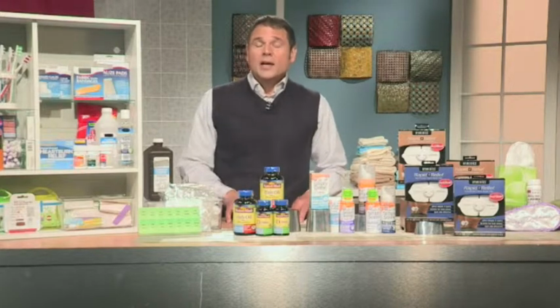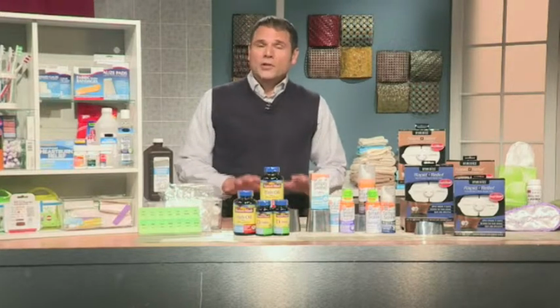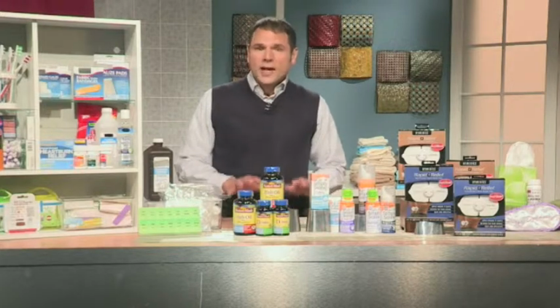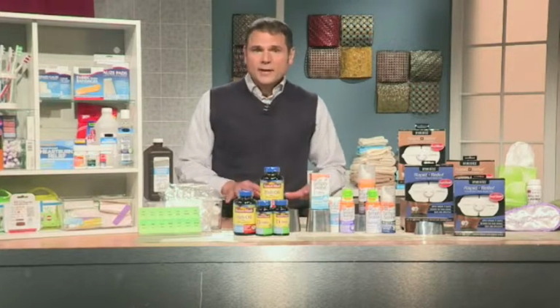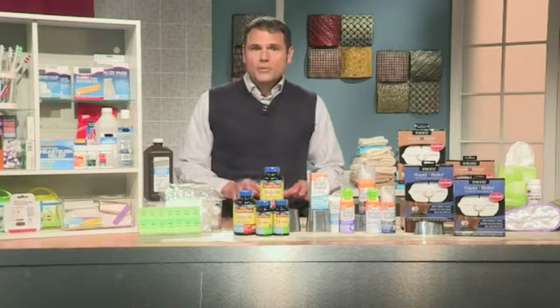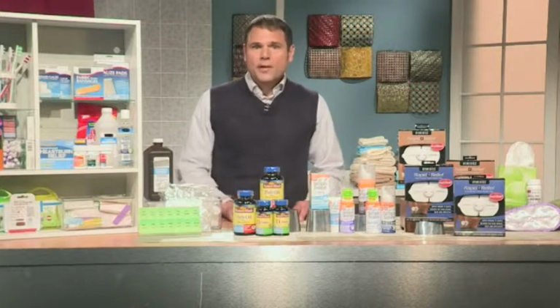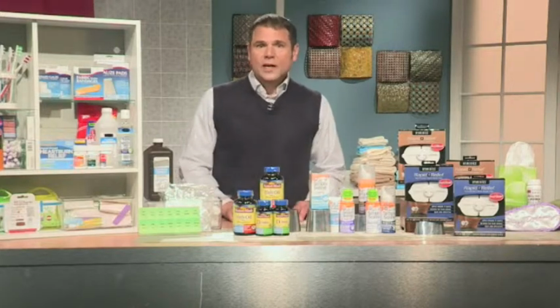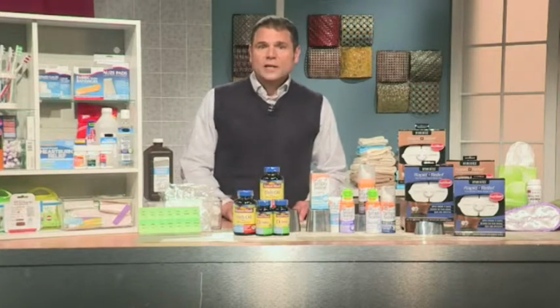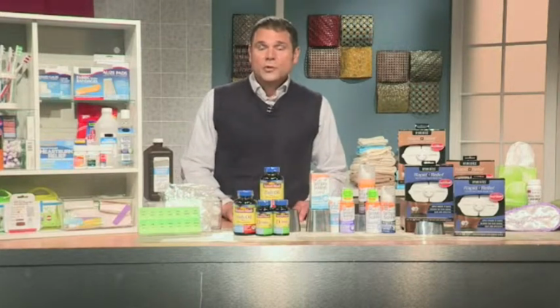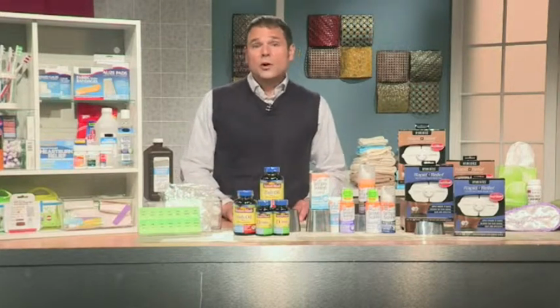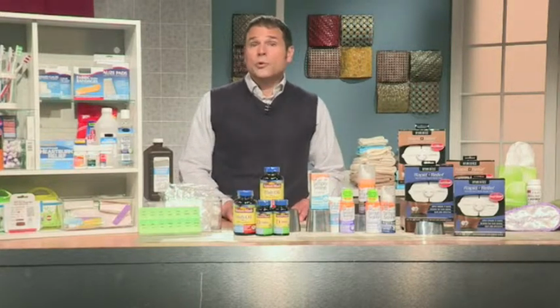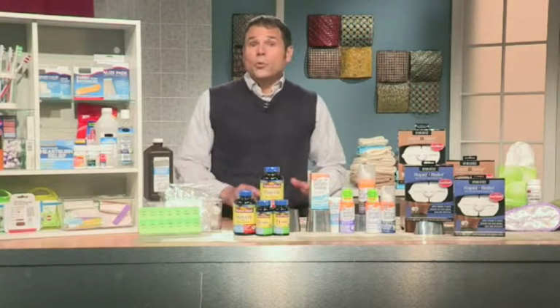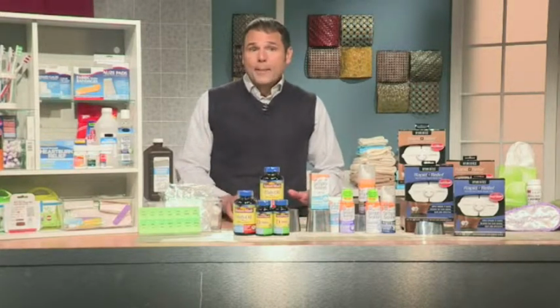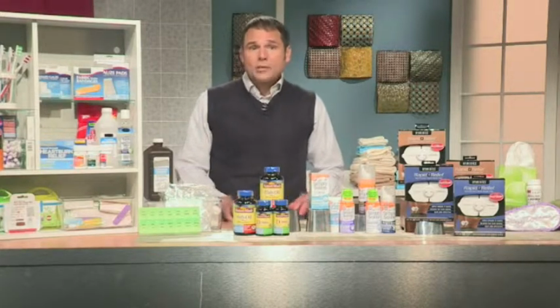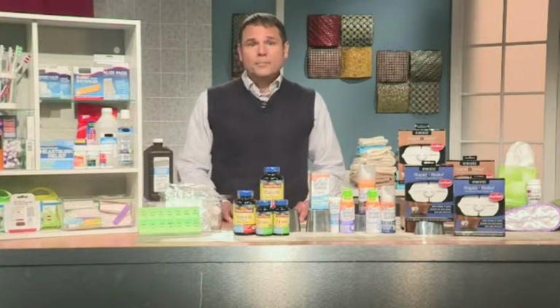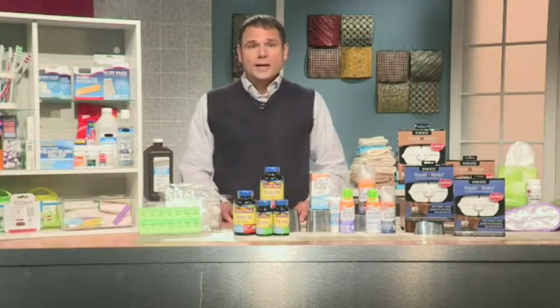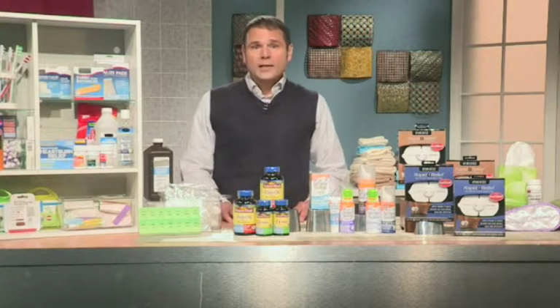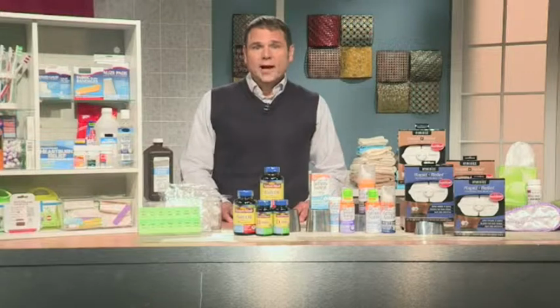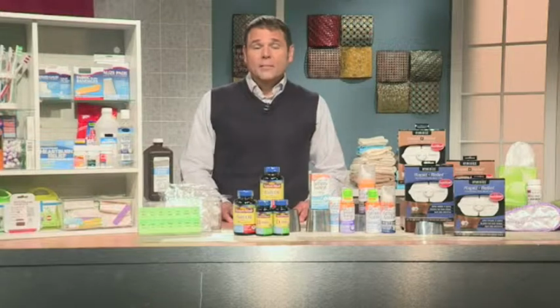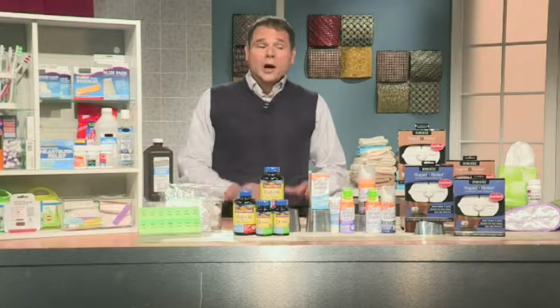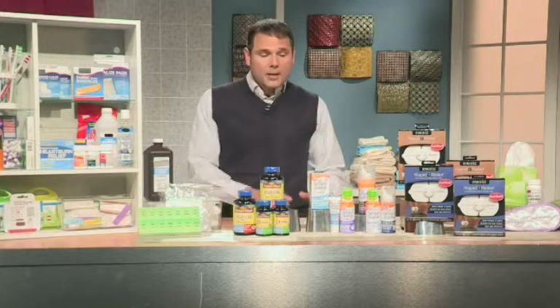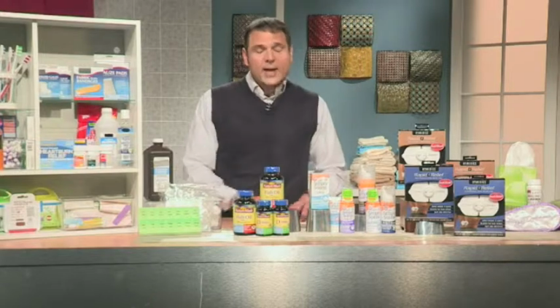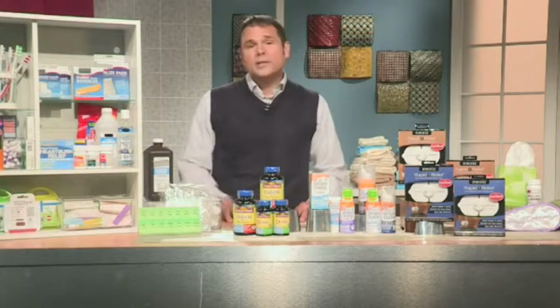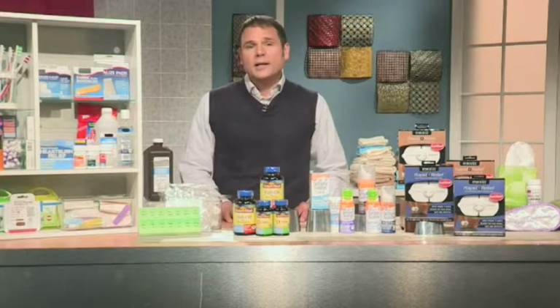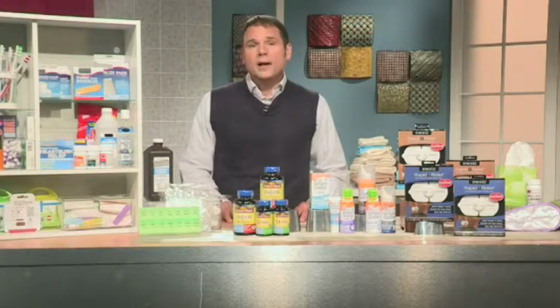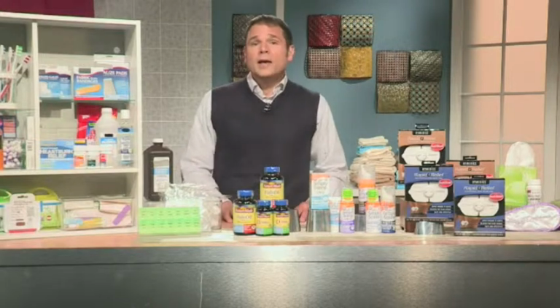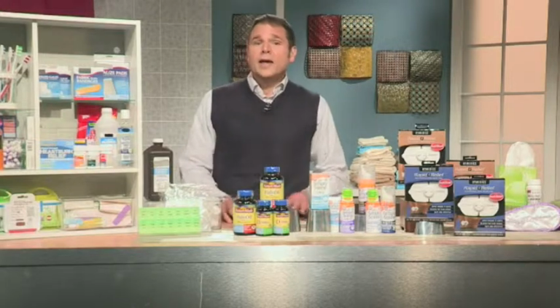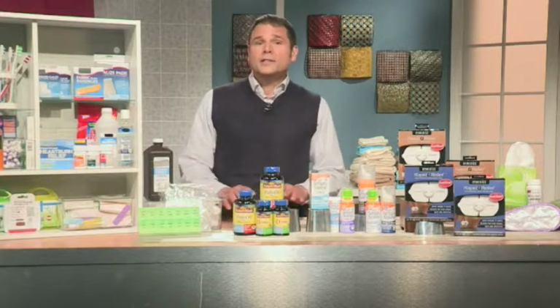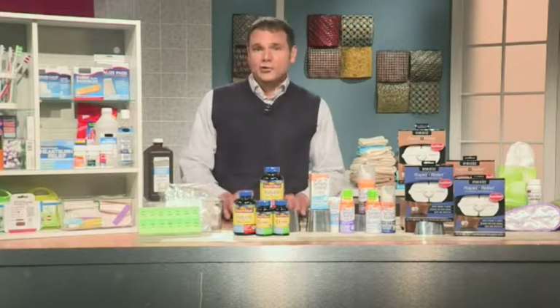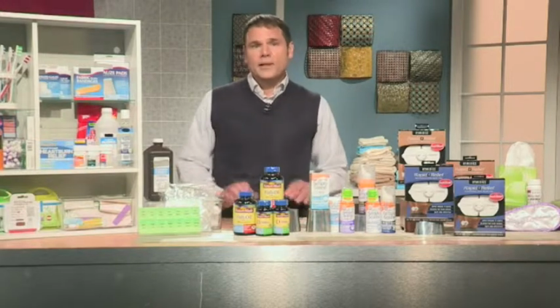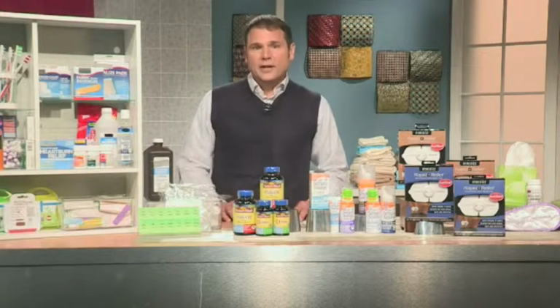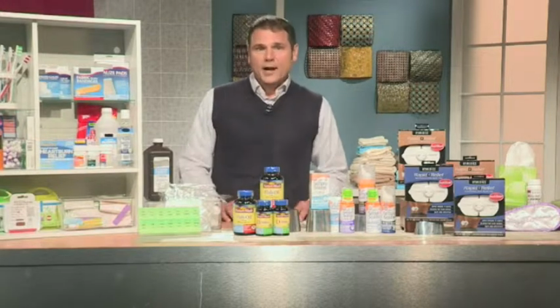For more information on these products, you can visit RapidReliefPad.com, ArmandHammer.com, and NatureBay.com.